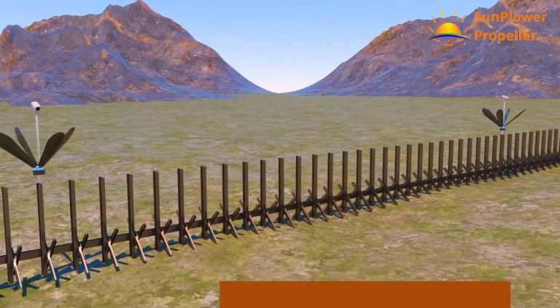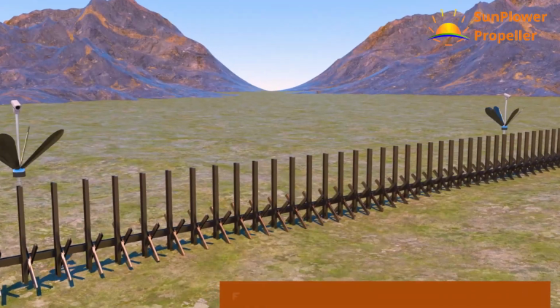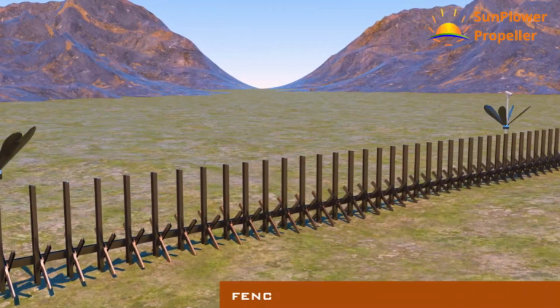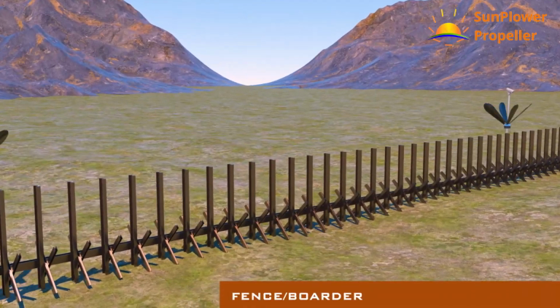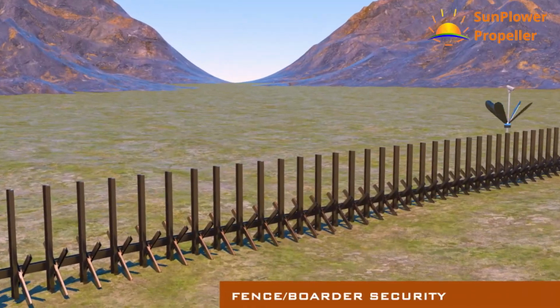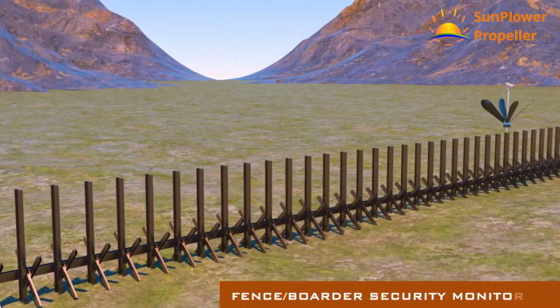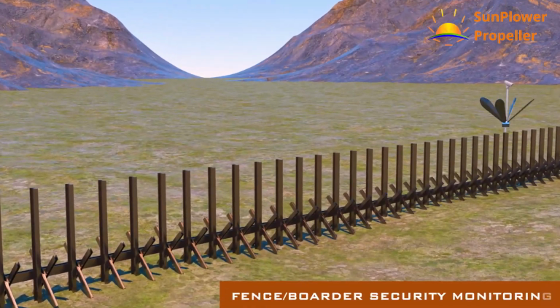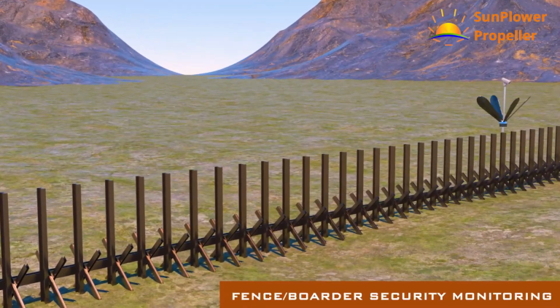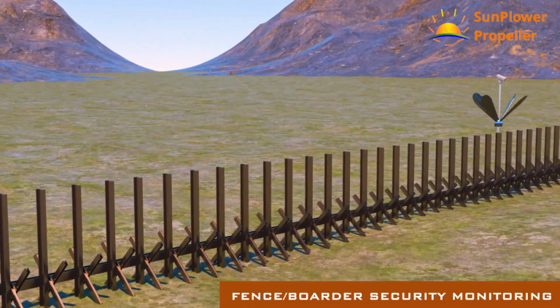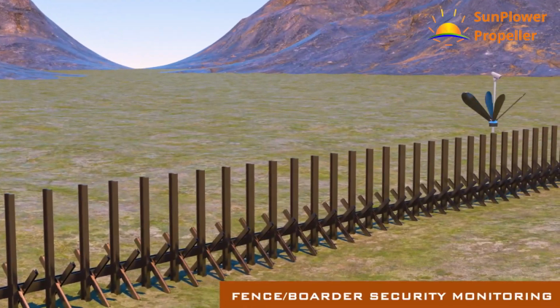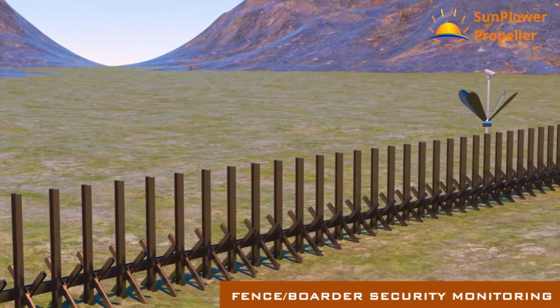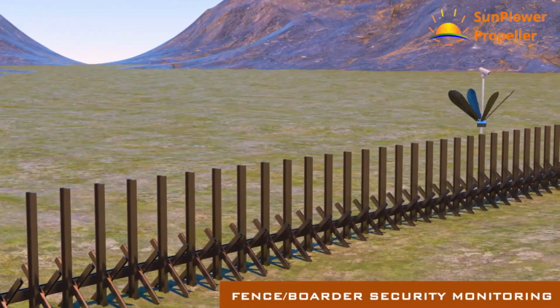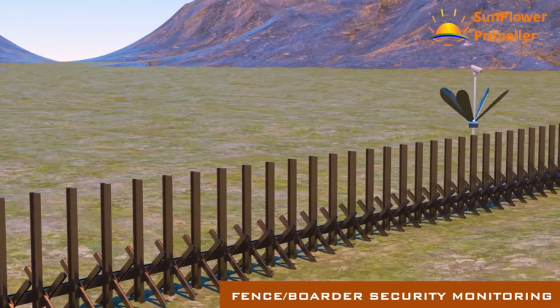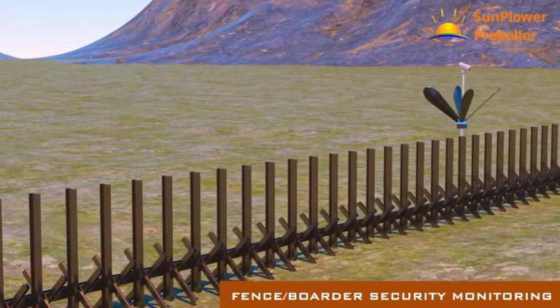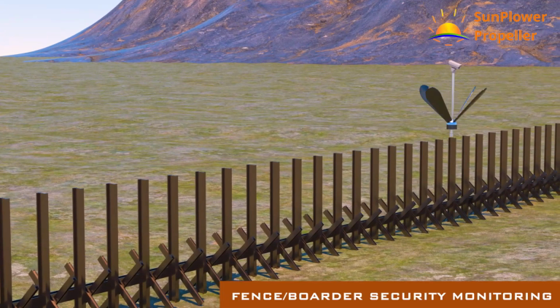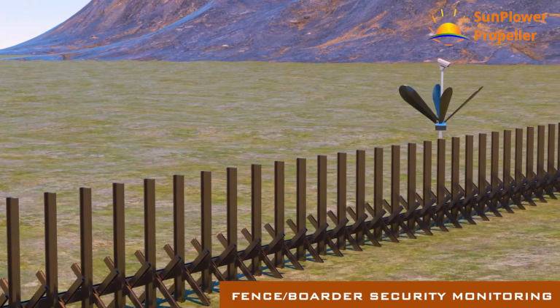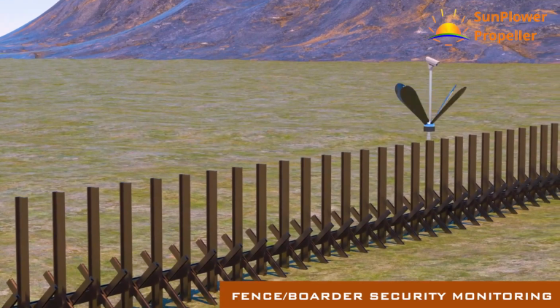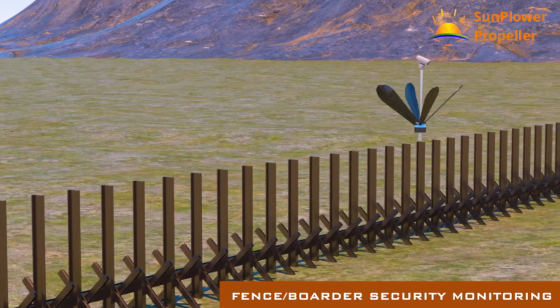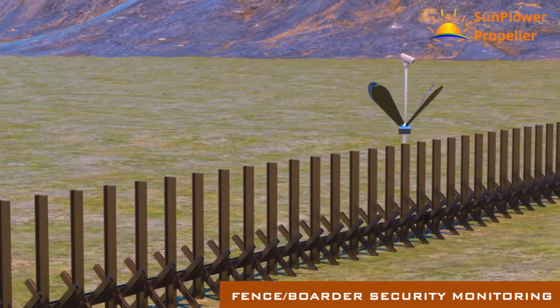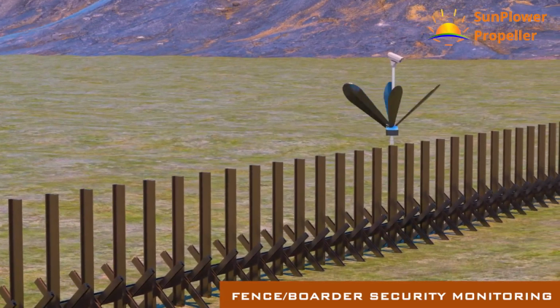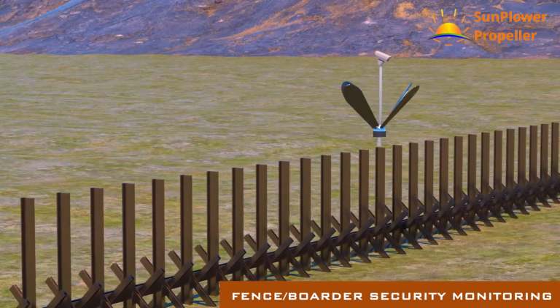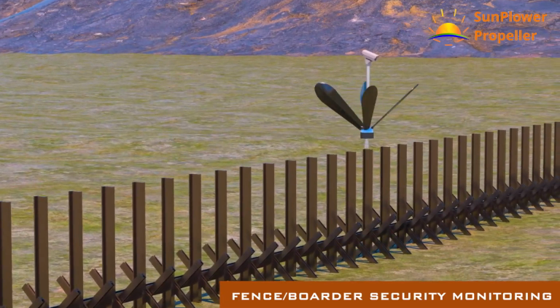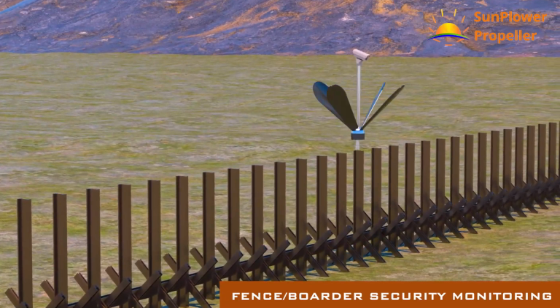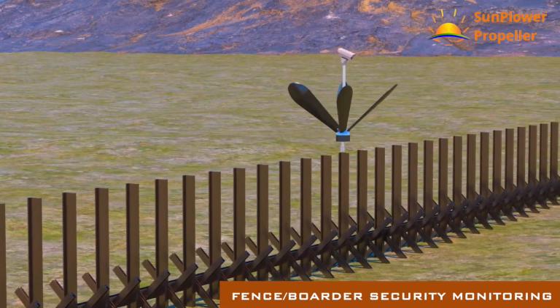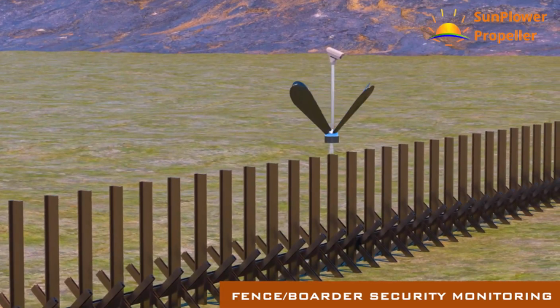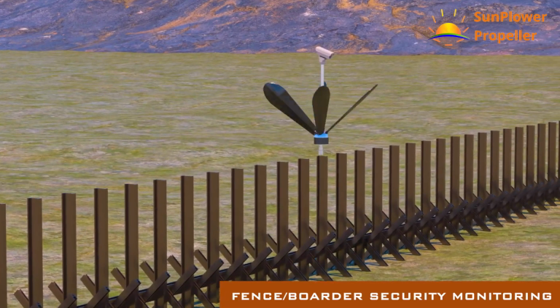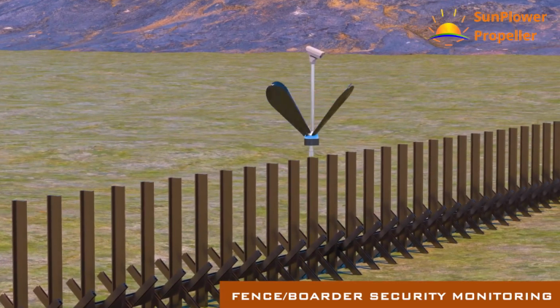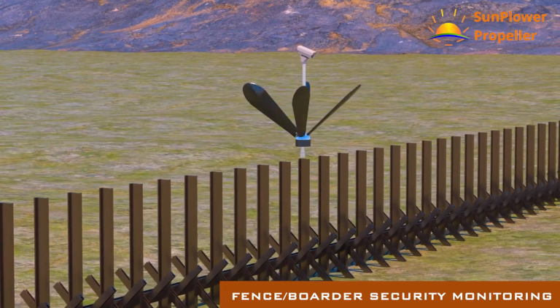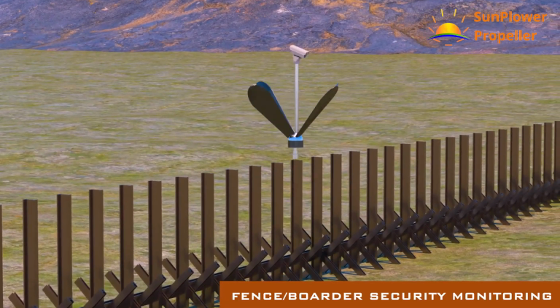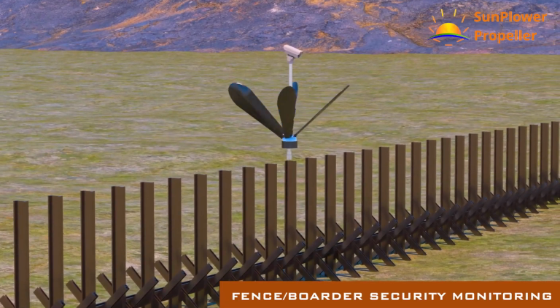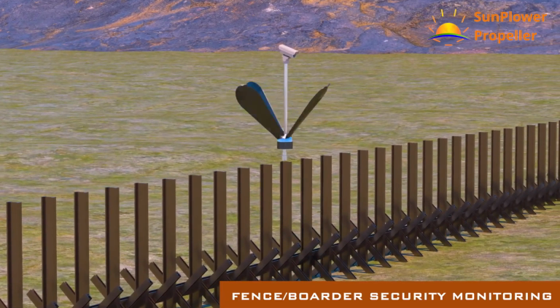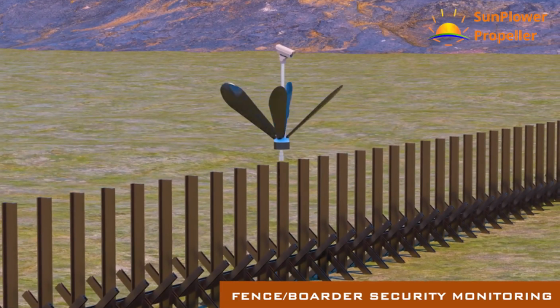Monitoring fences and borders, protecting properties and countries from intruders.